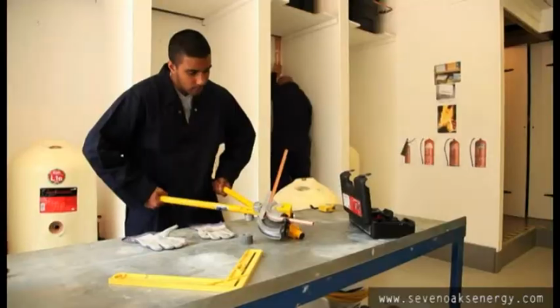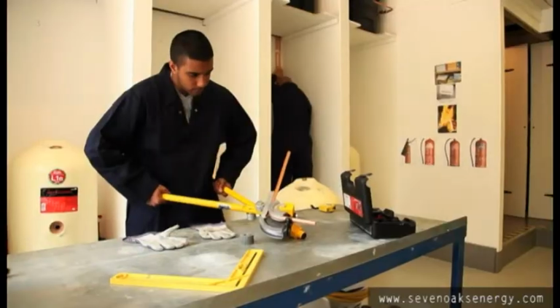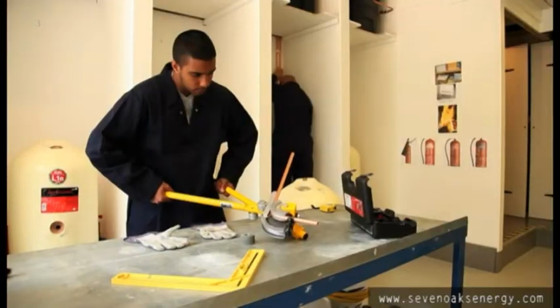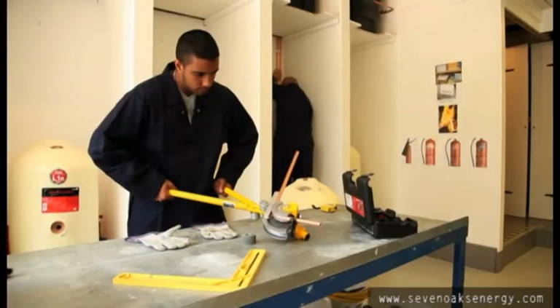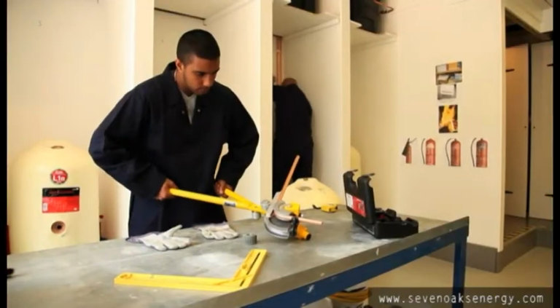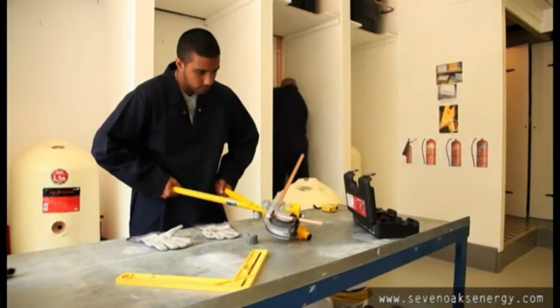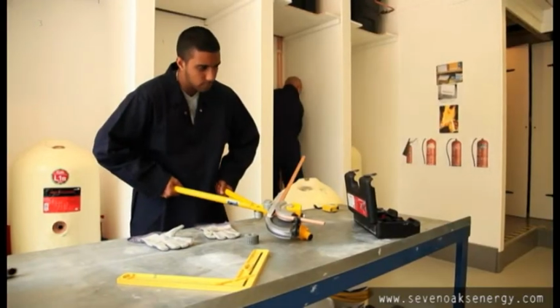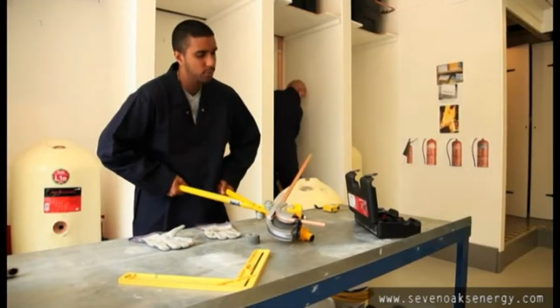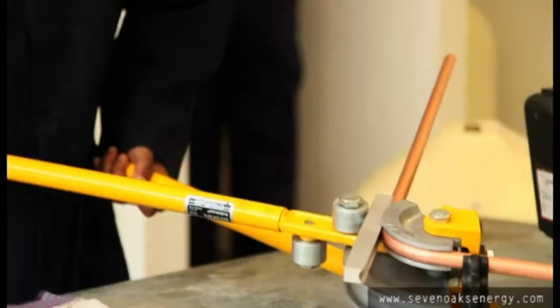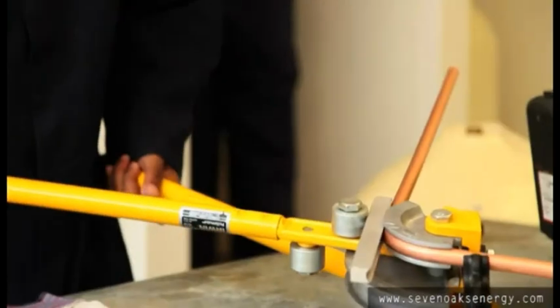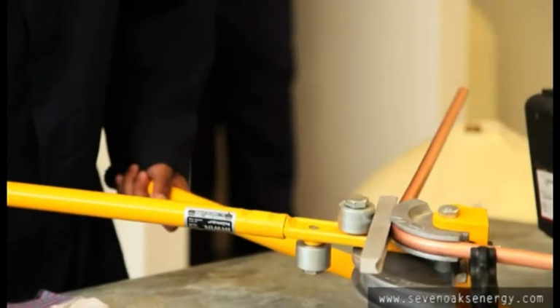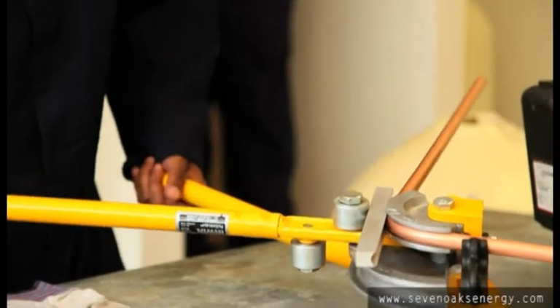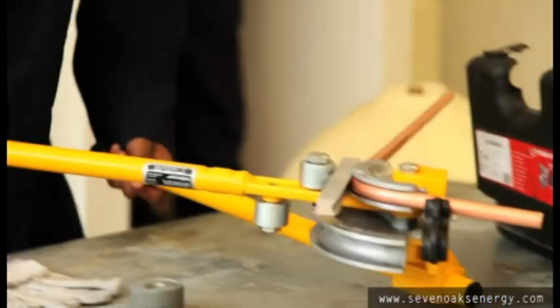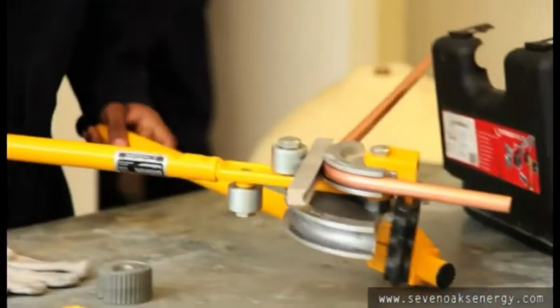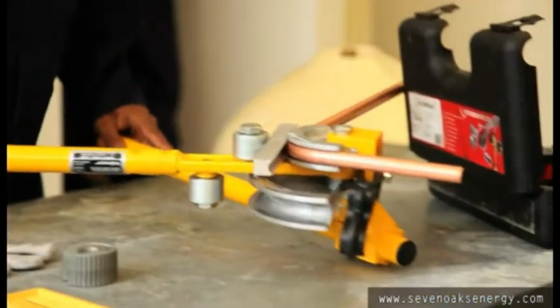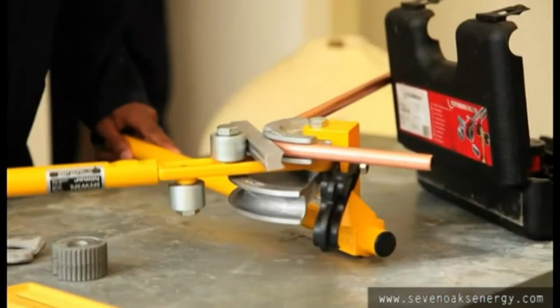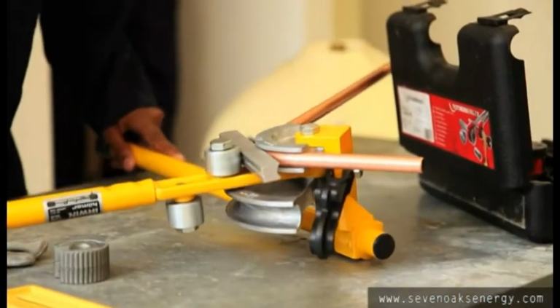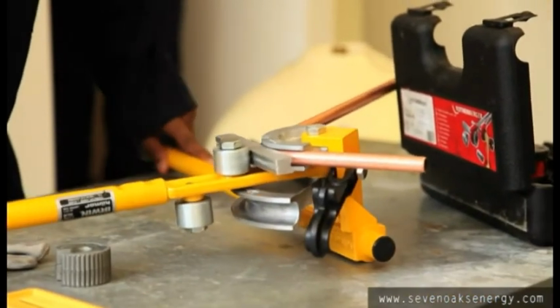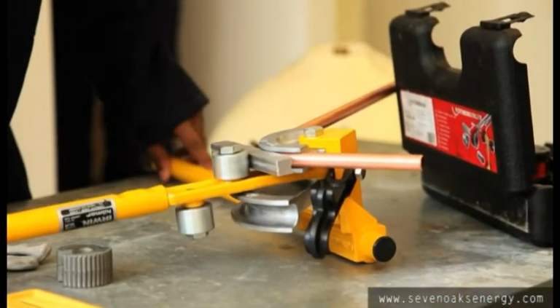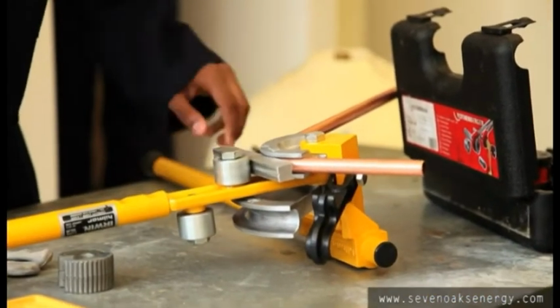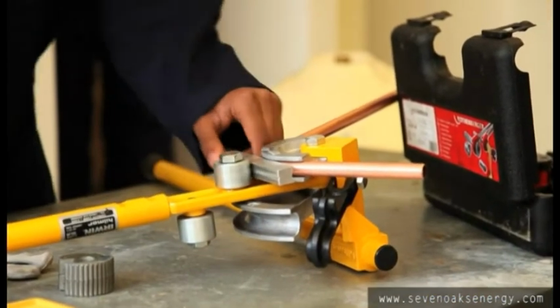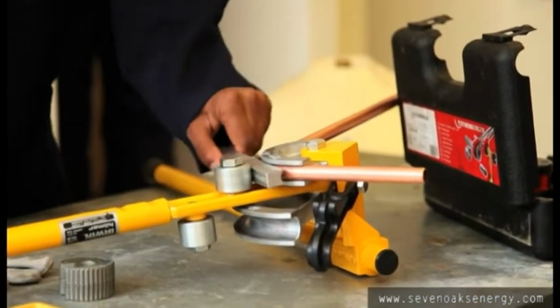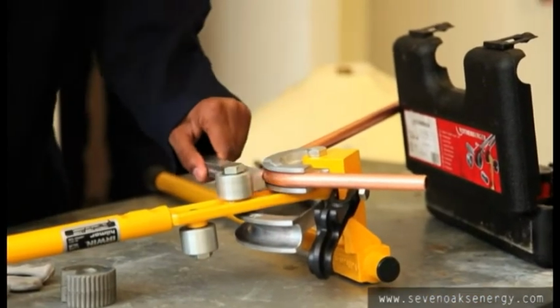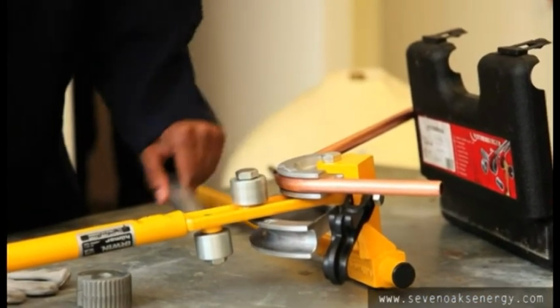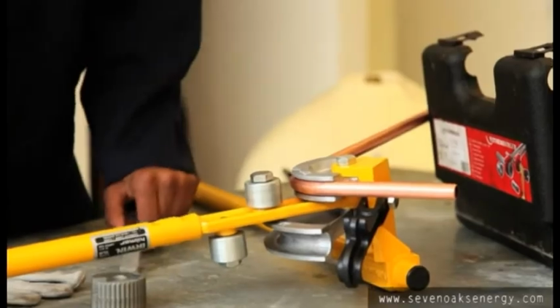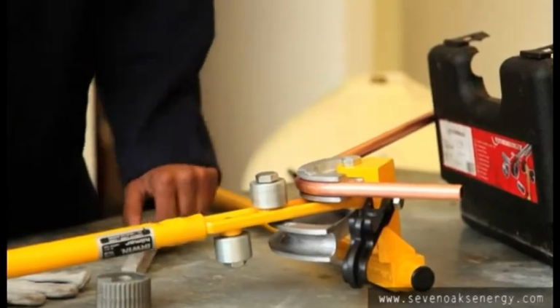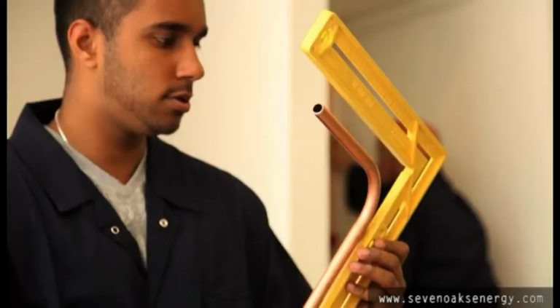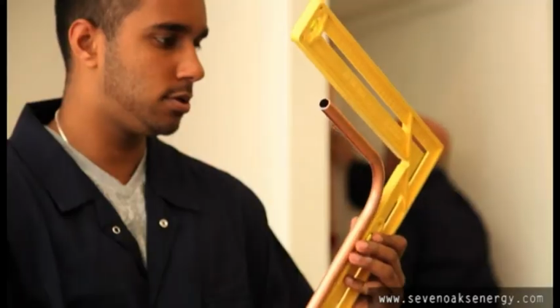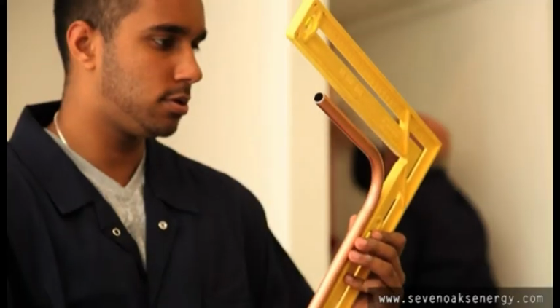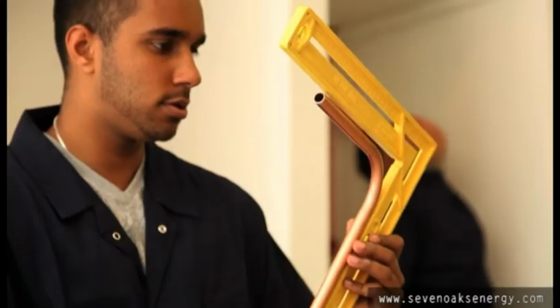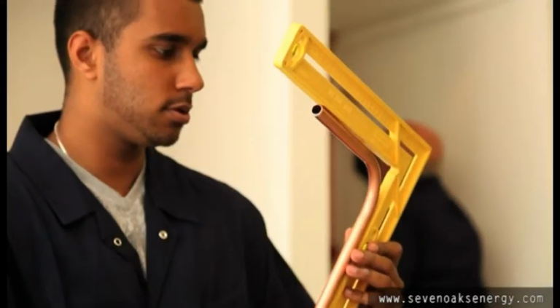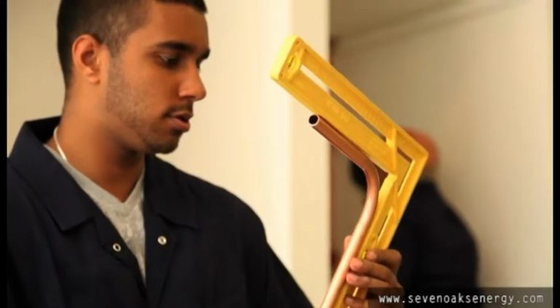Students learn how to bend copper tube as part of their course. This is fundamental to their plumbing training.